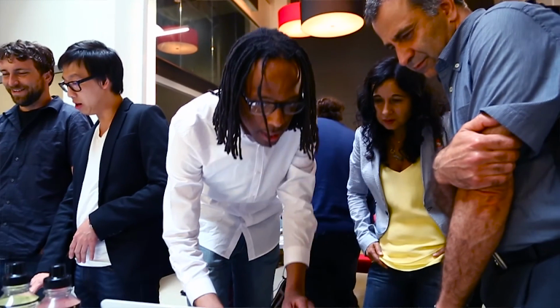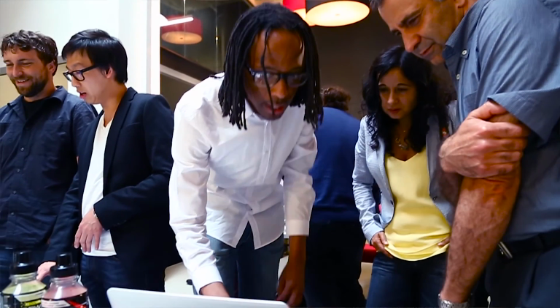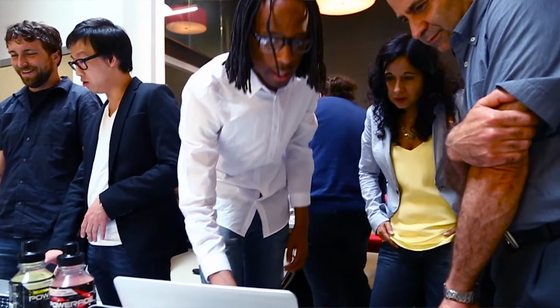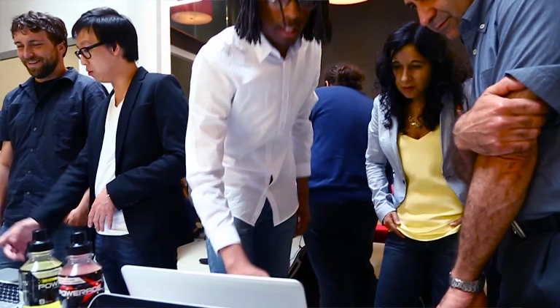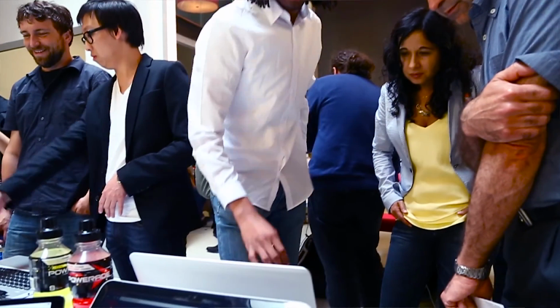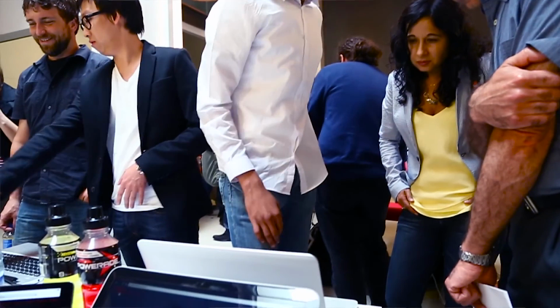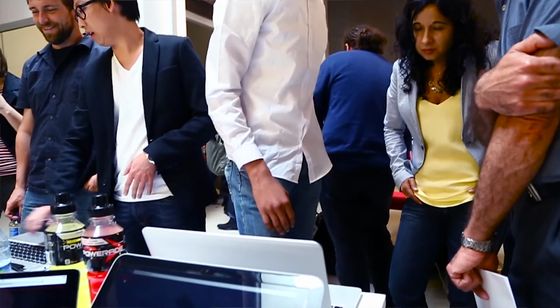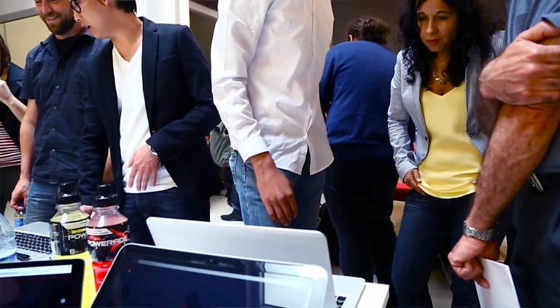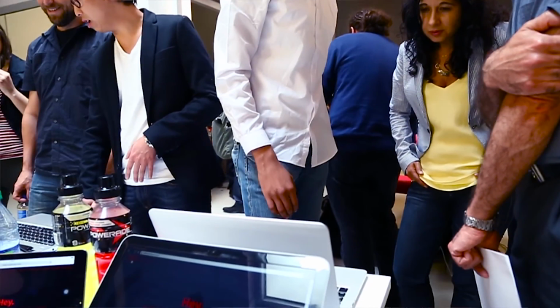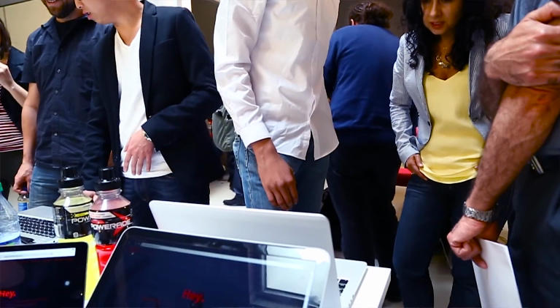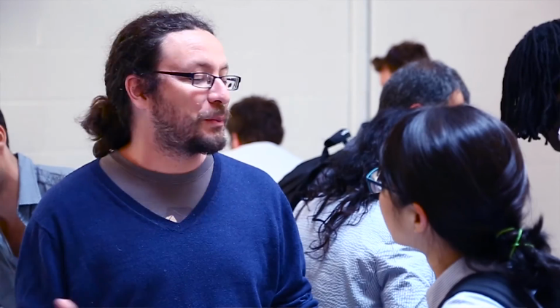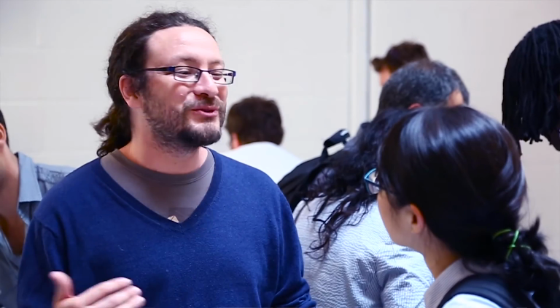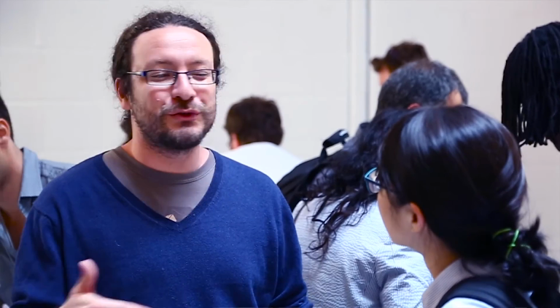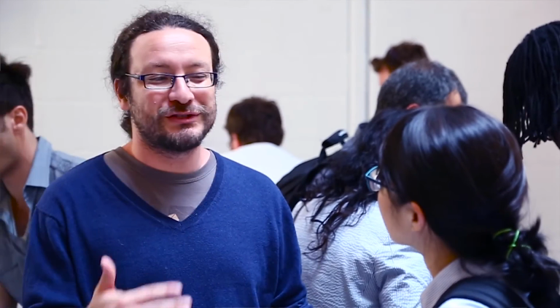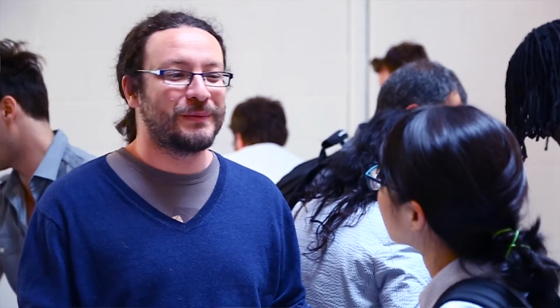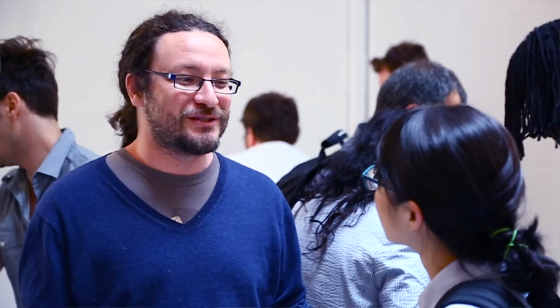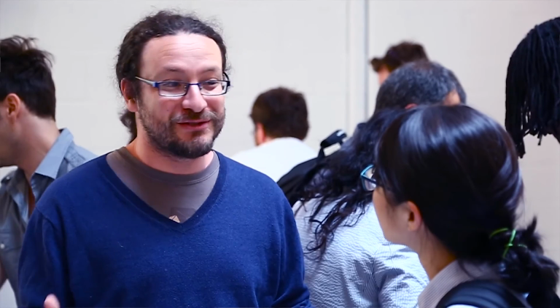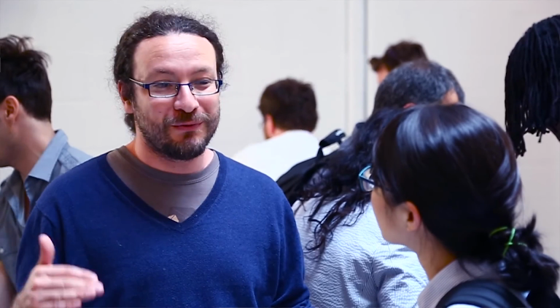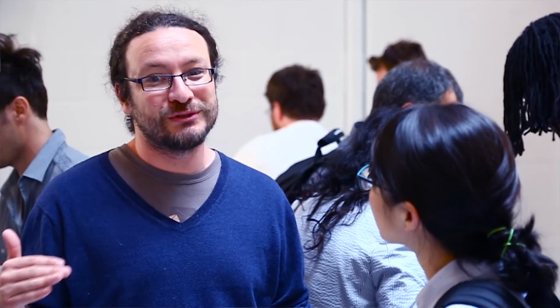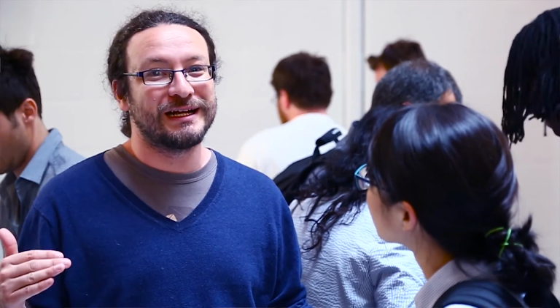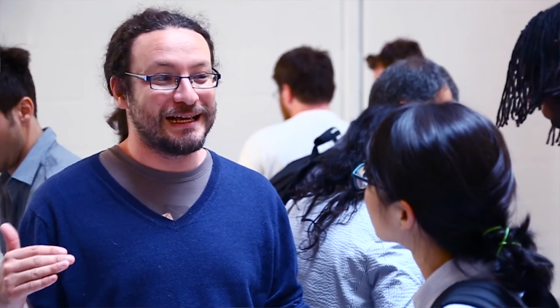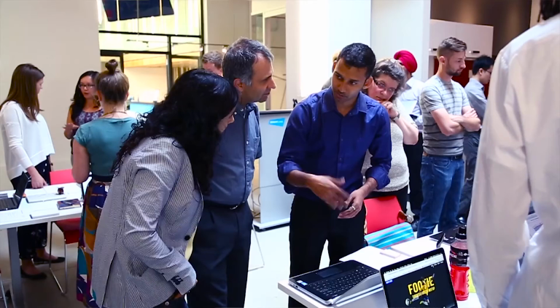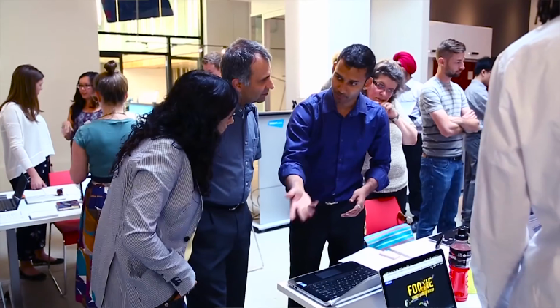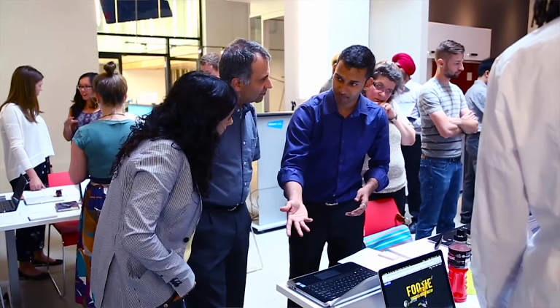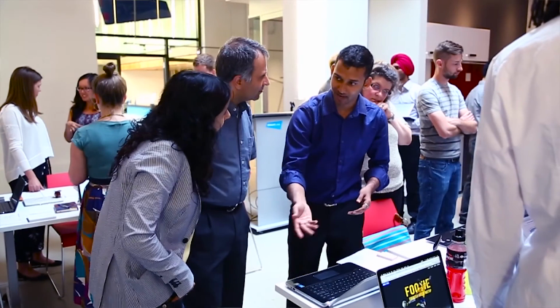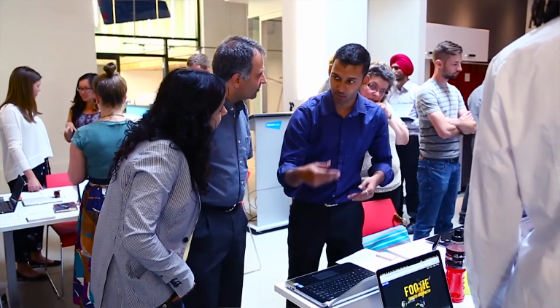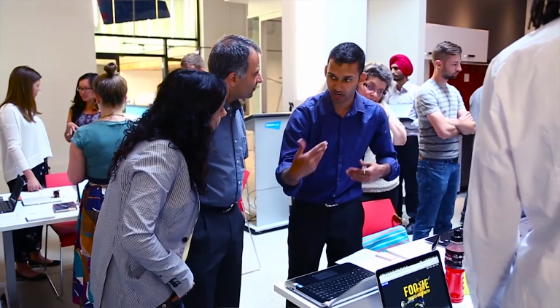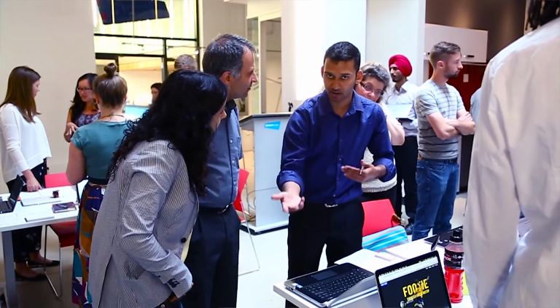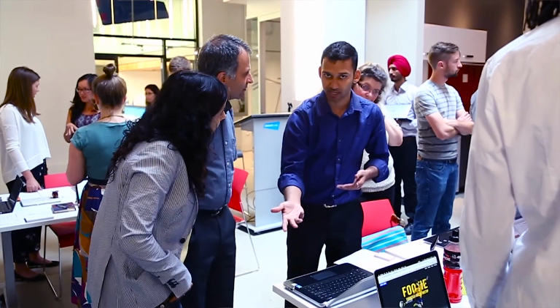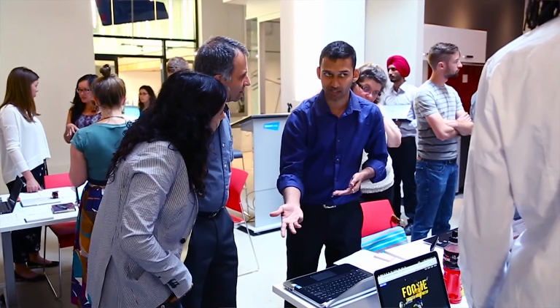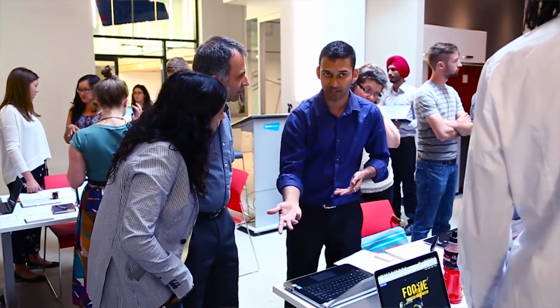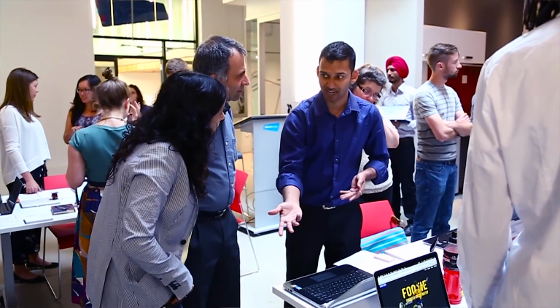I picked Humber because I live in Toronto and it seemed like the best option for me in this area for that kind of program.